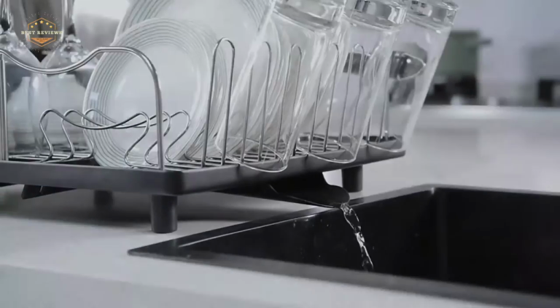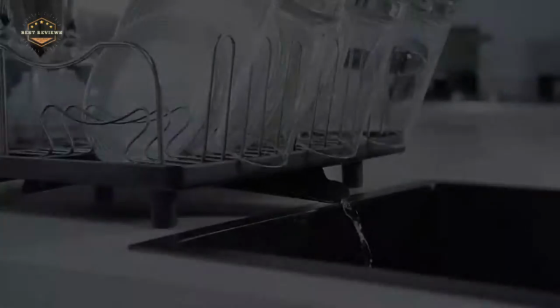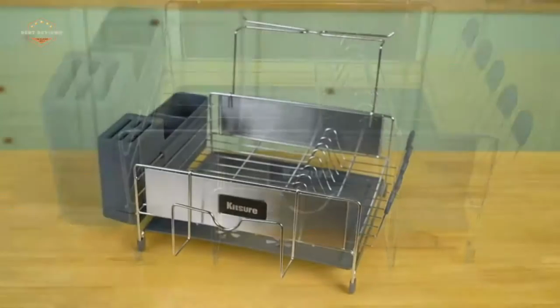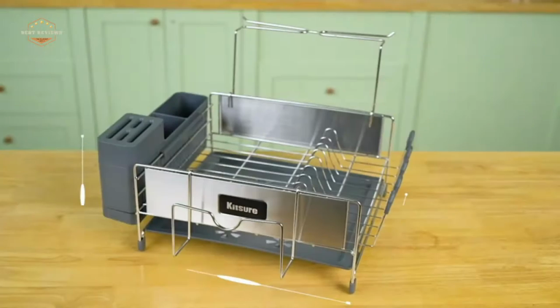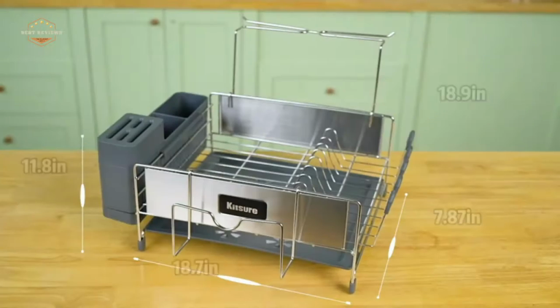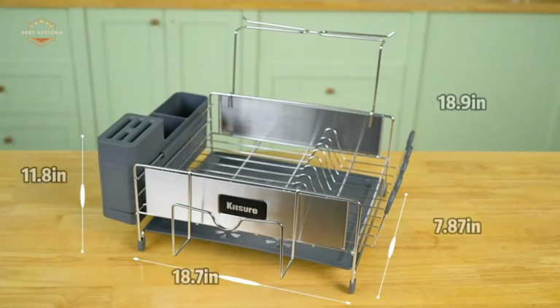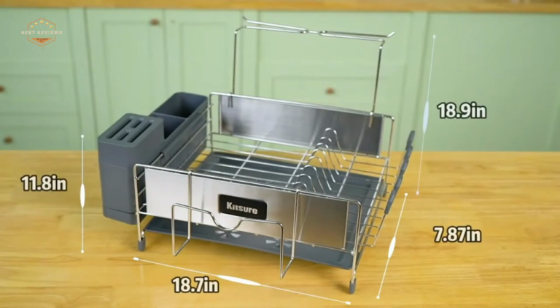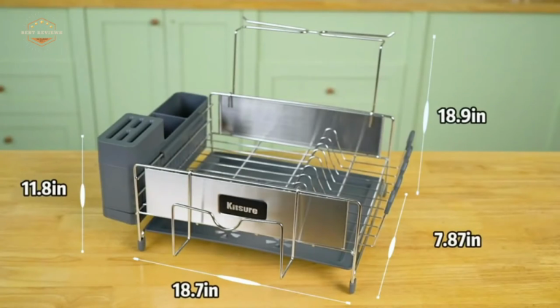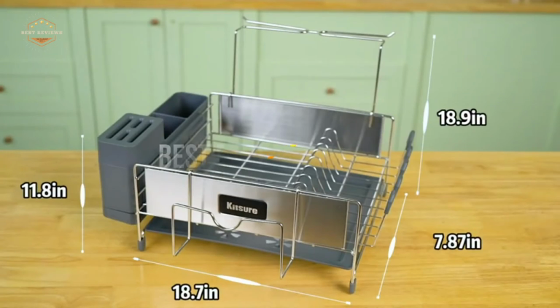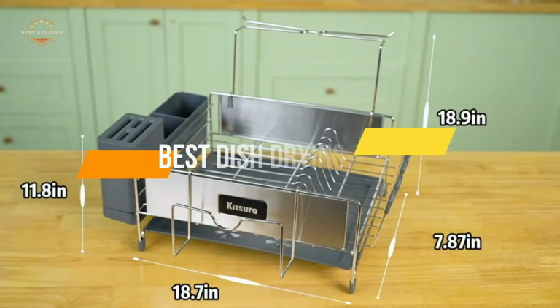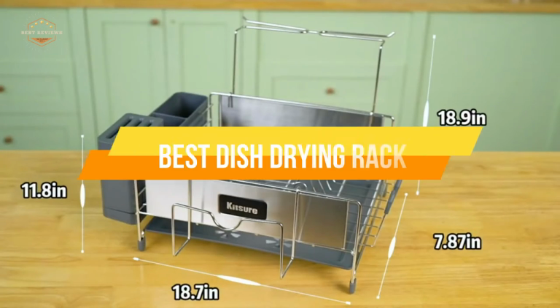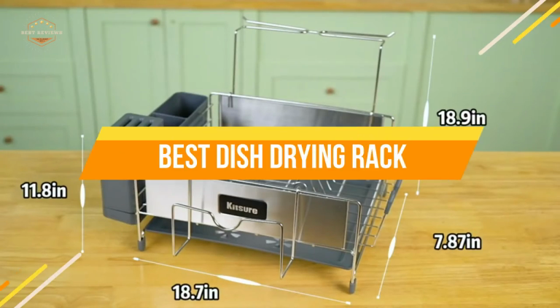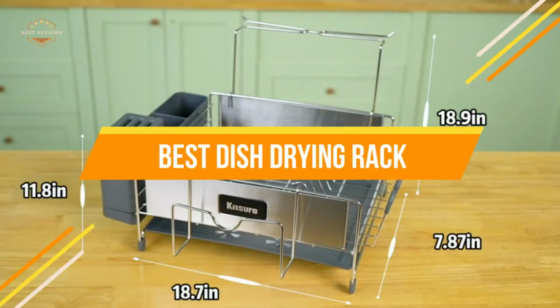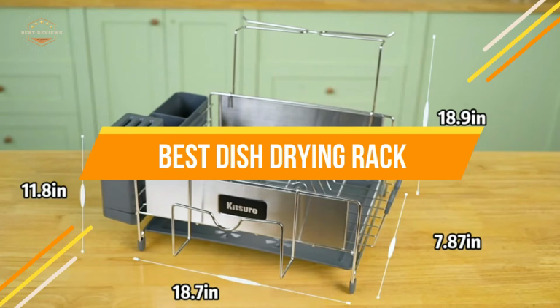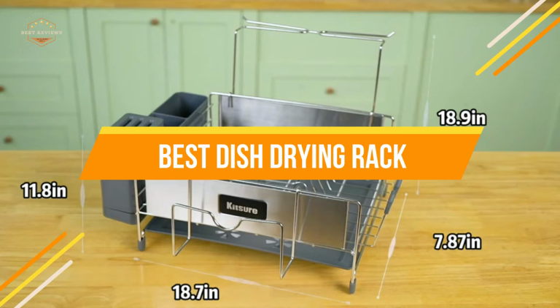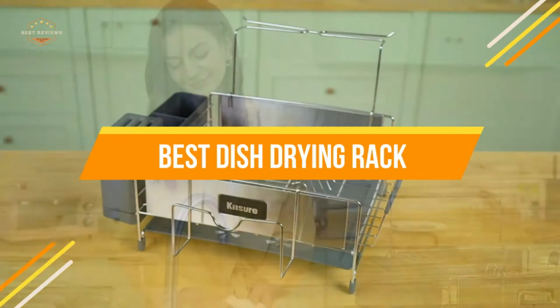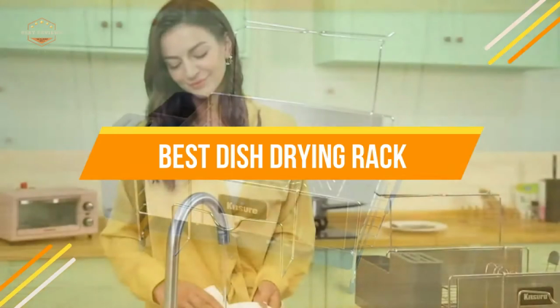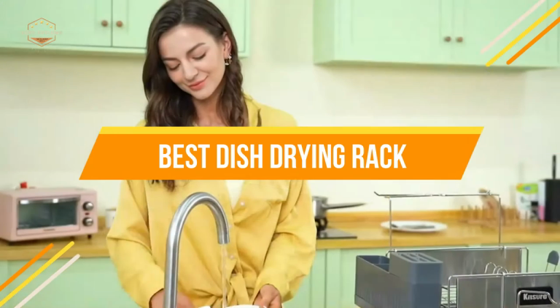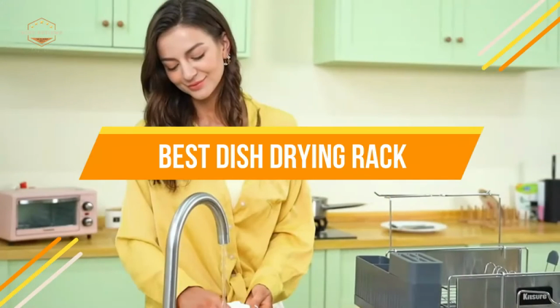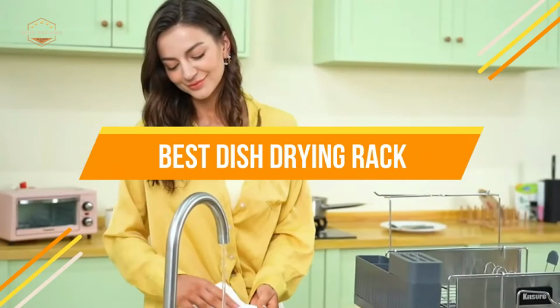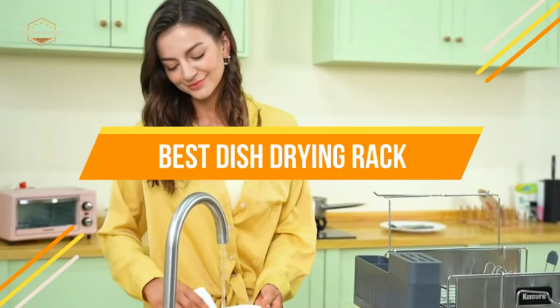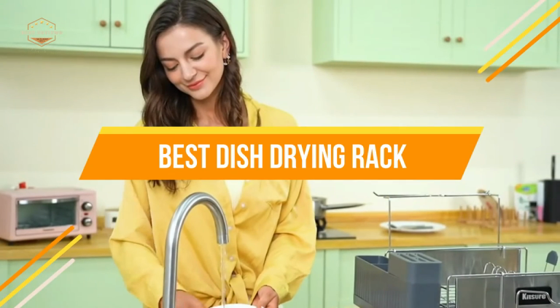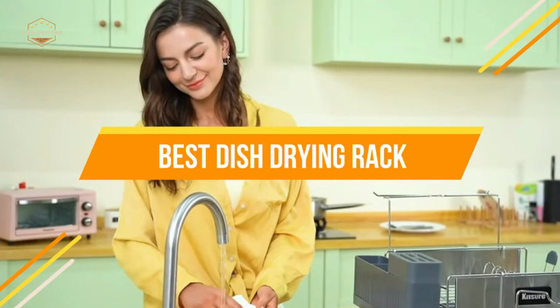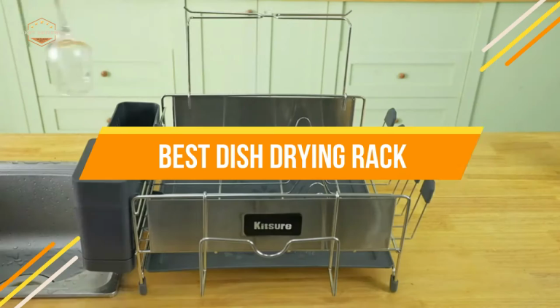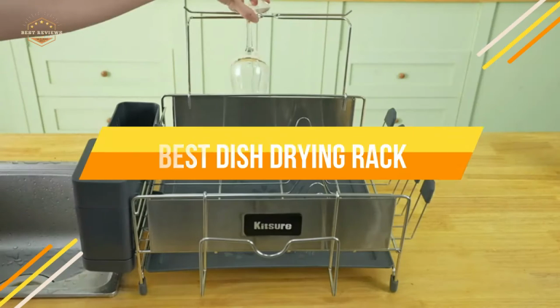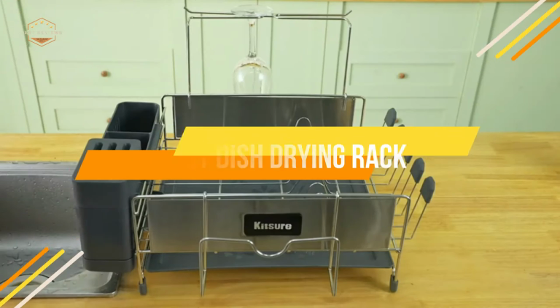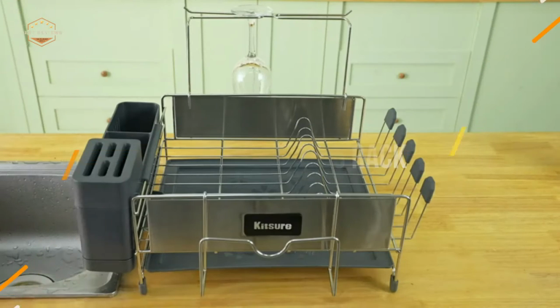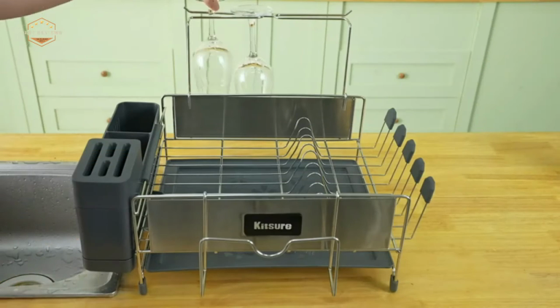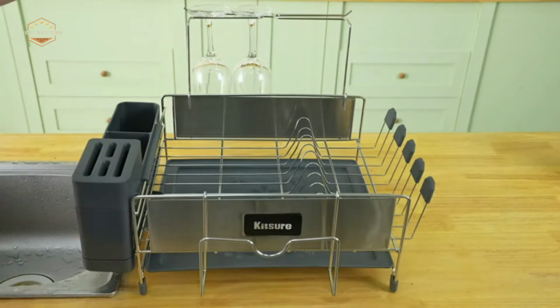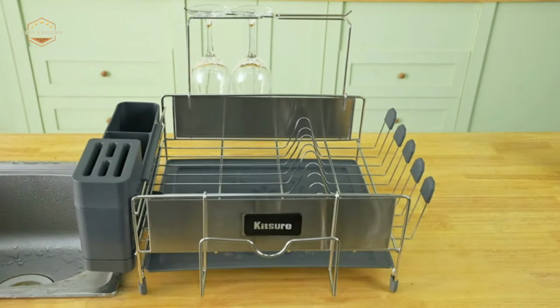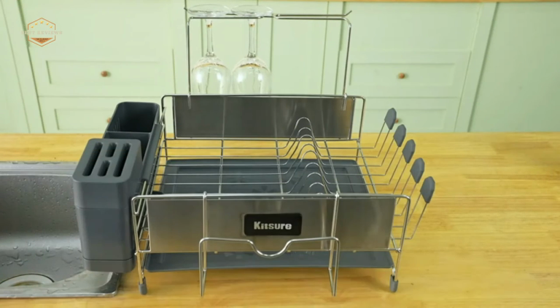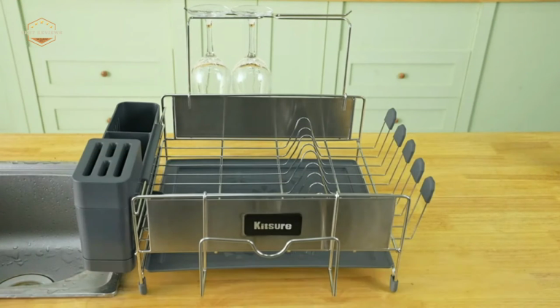In today's video, we will show you the top 5 best dish-drying racks. Let's get started.